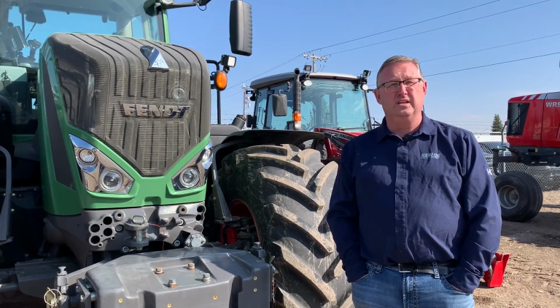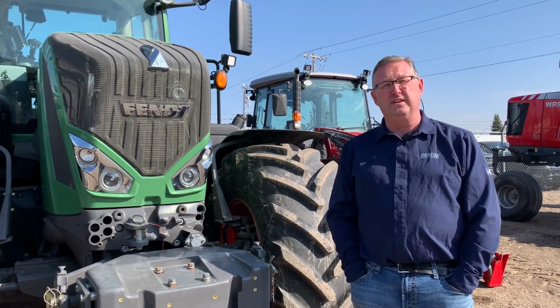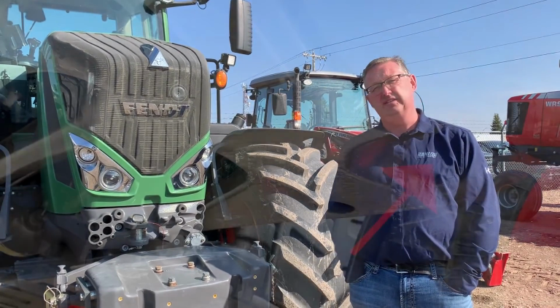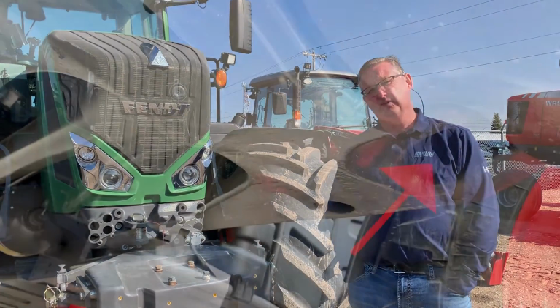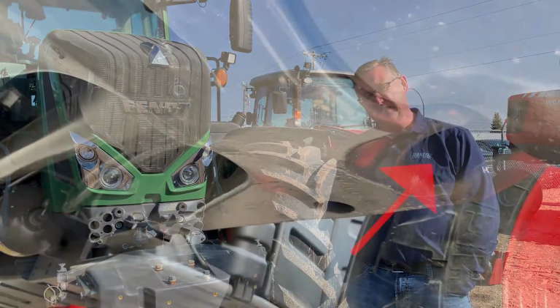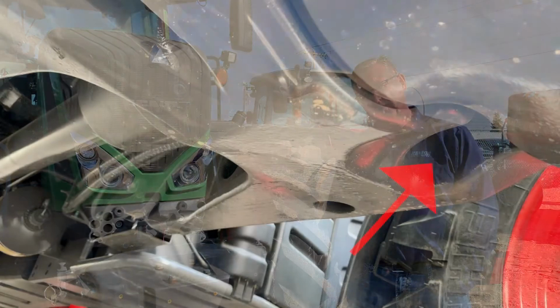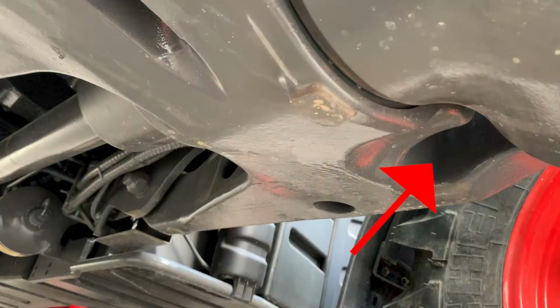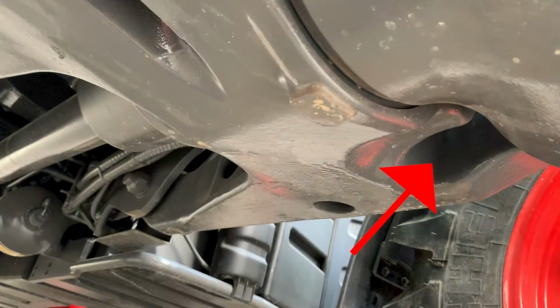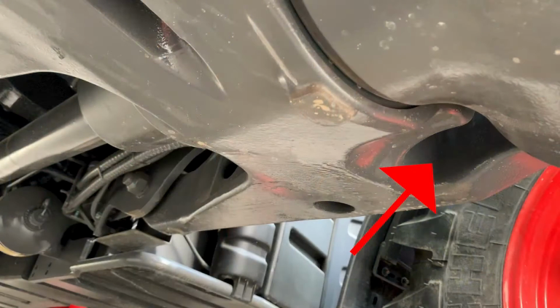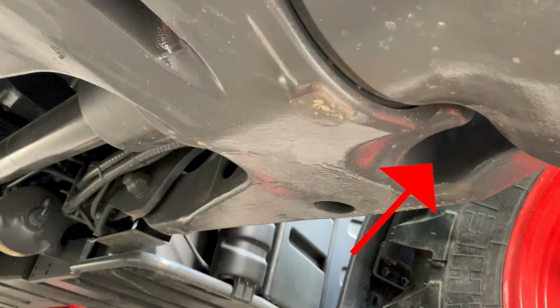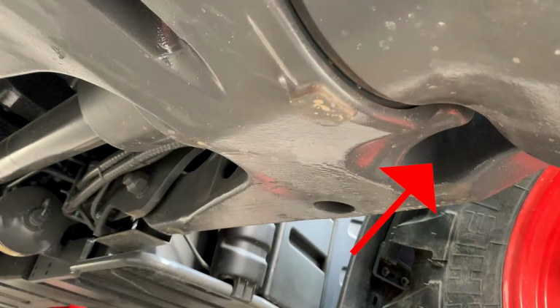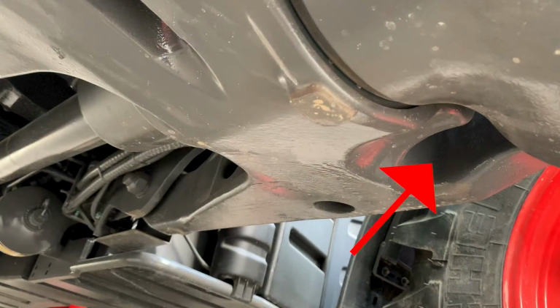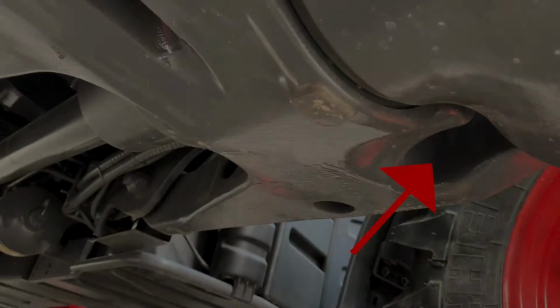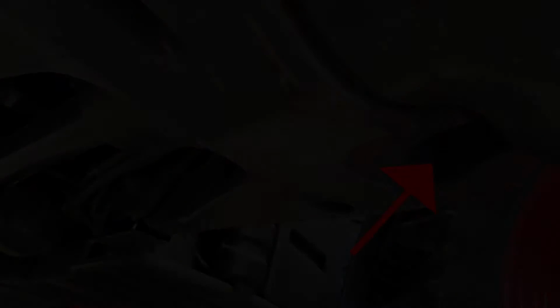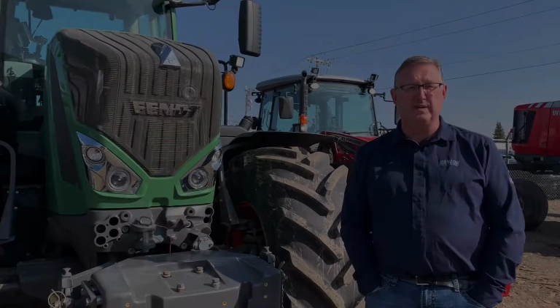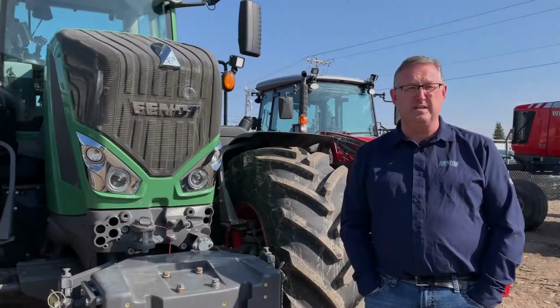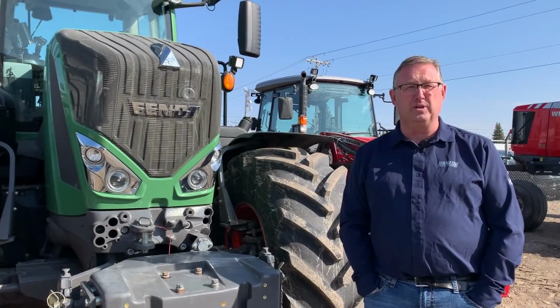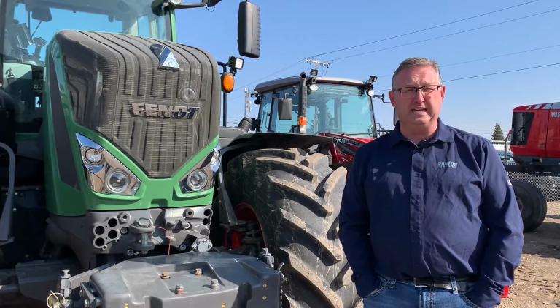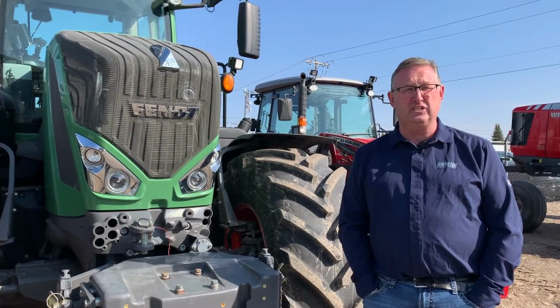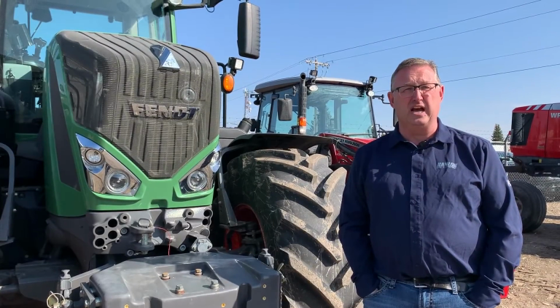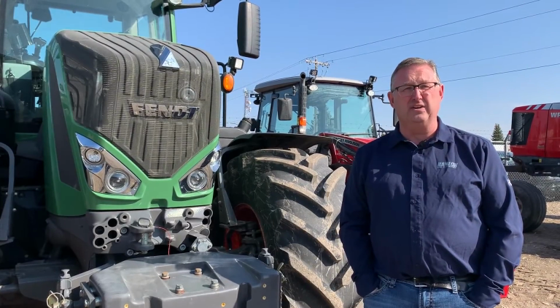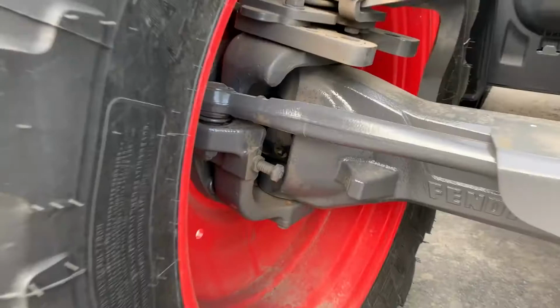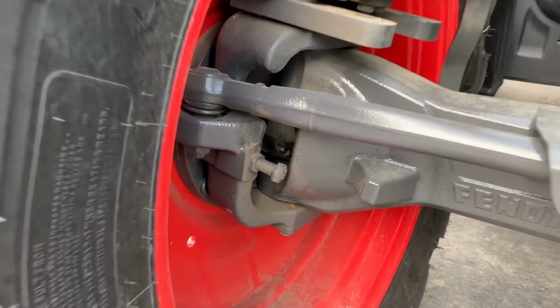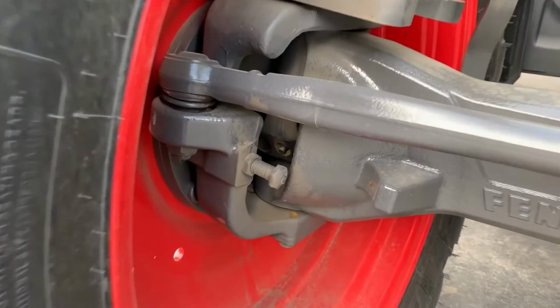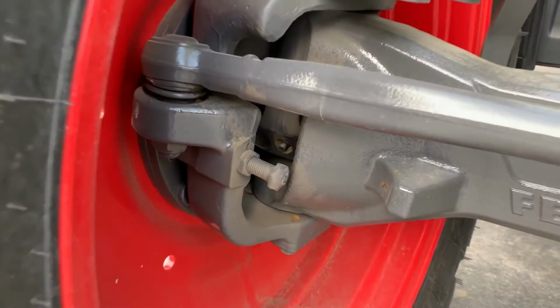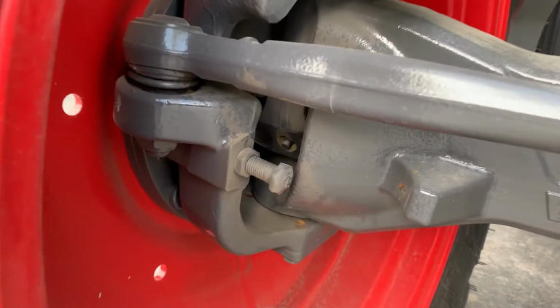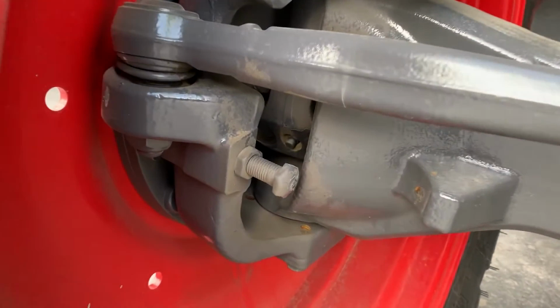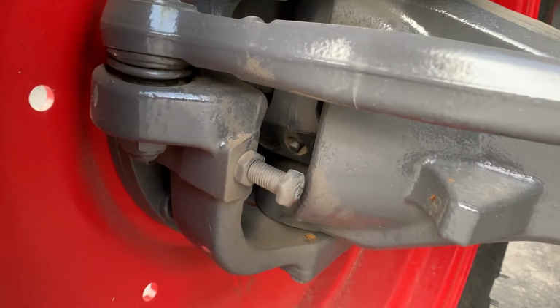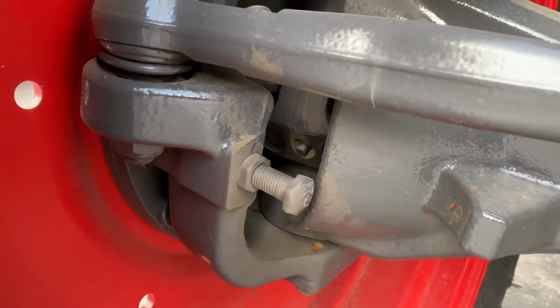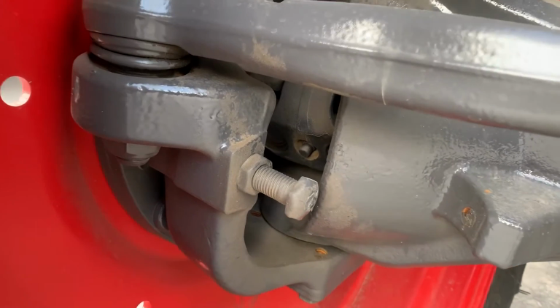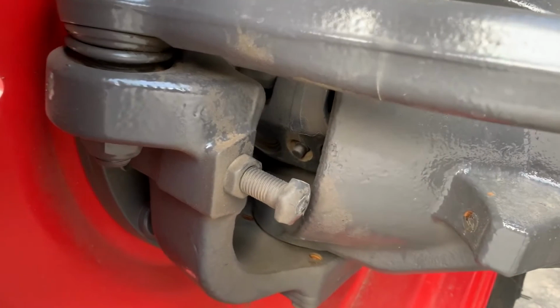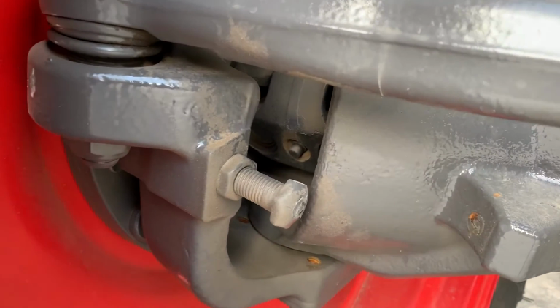There is a grease nipple on the pivot, and there's also a grease nipple on each side on the CV joint inside the axle.